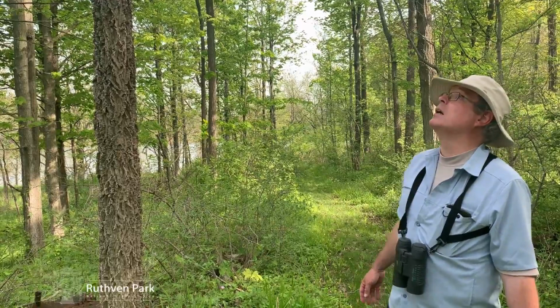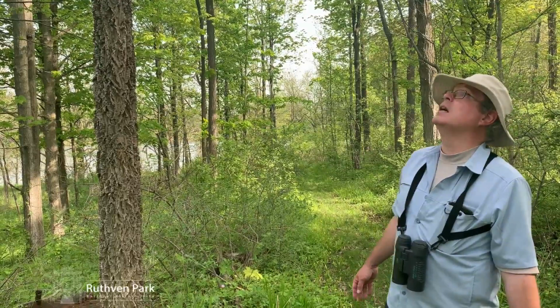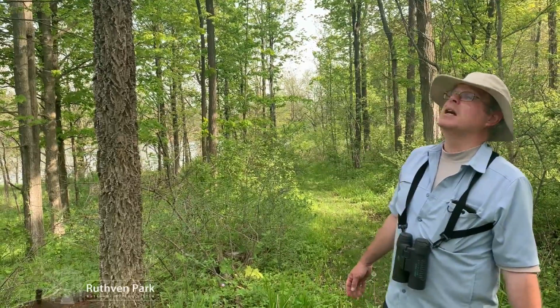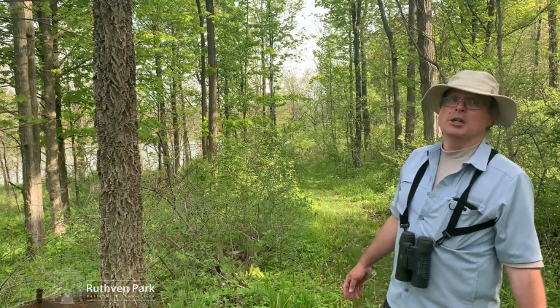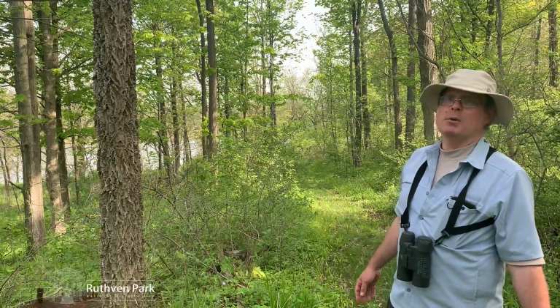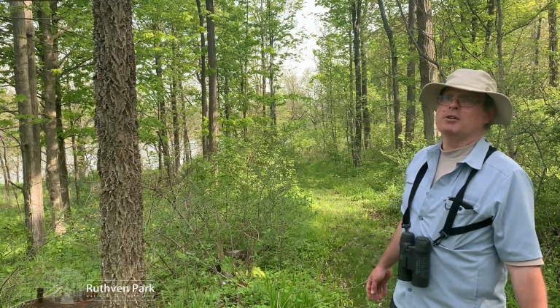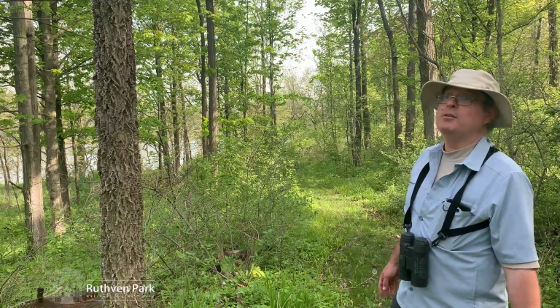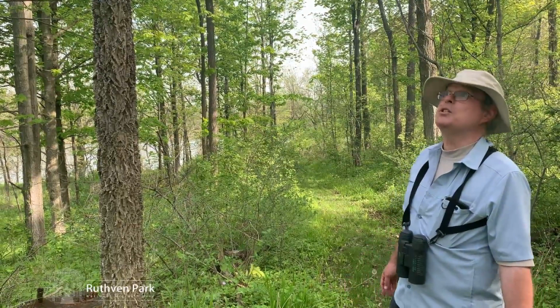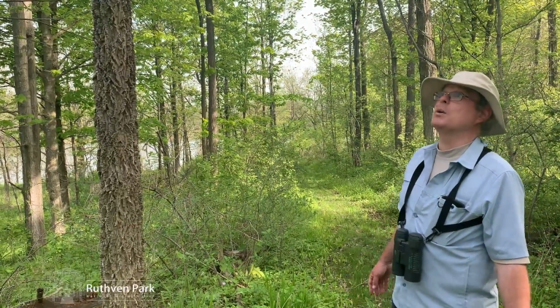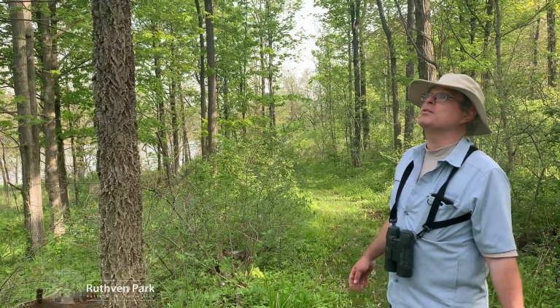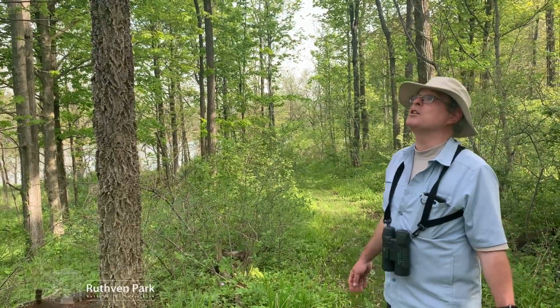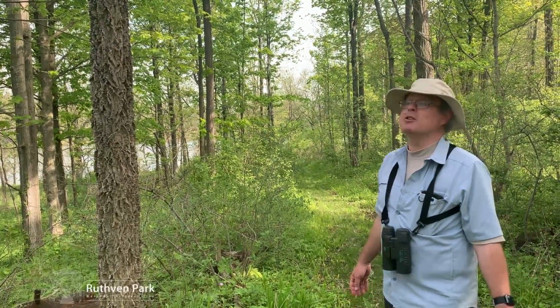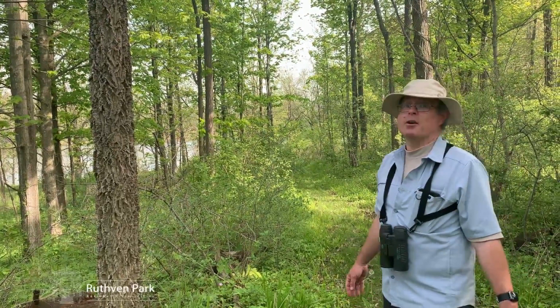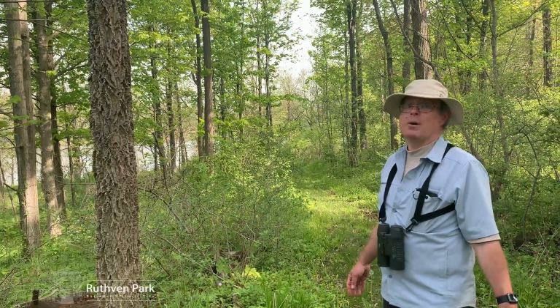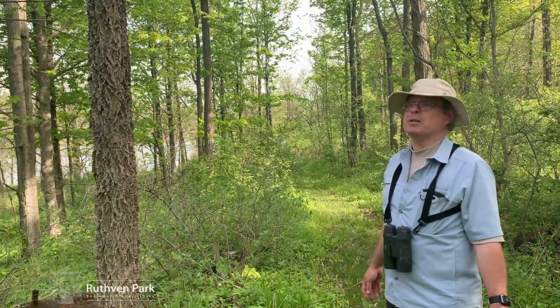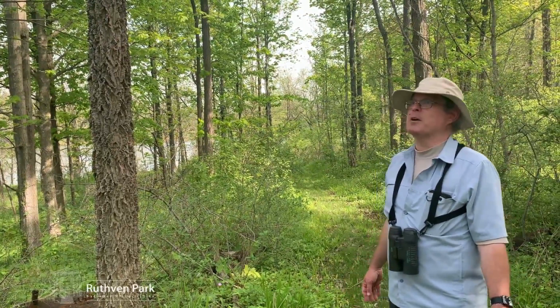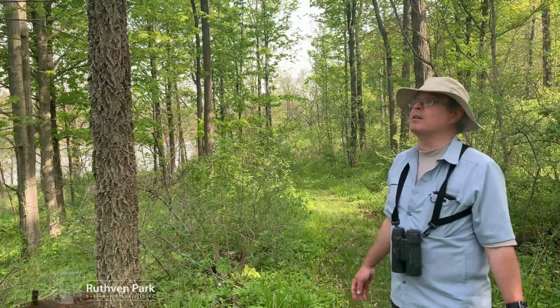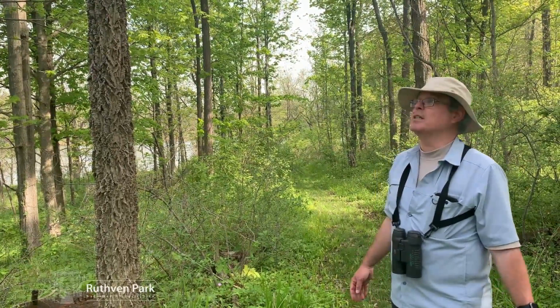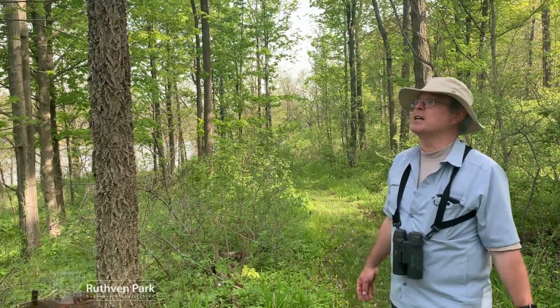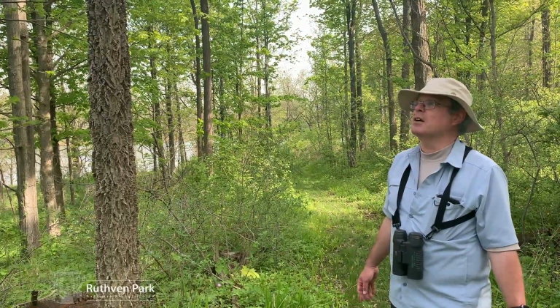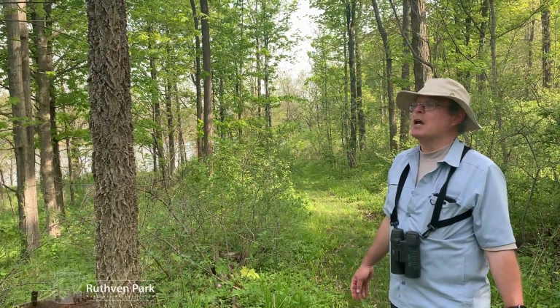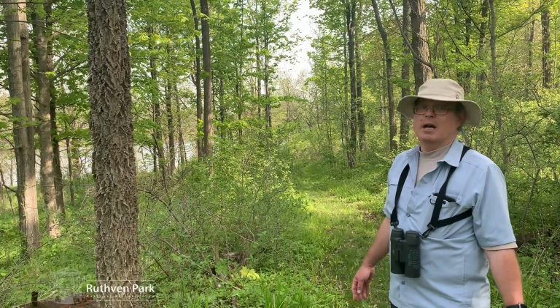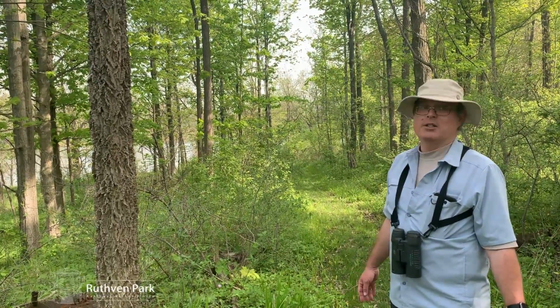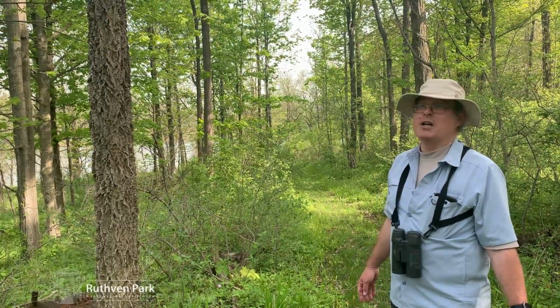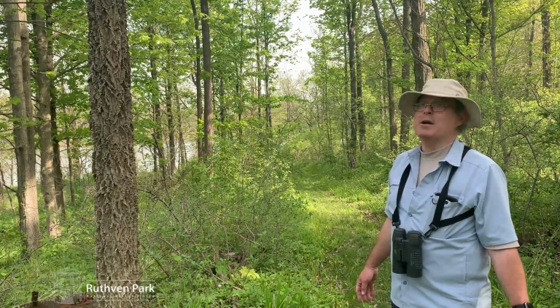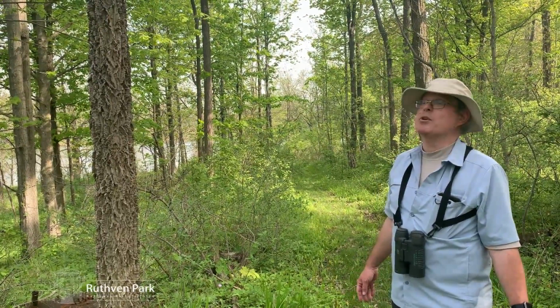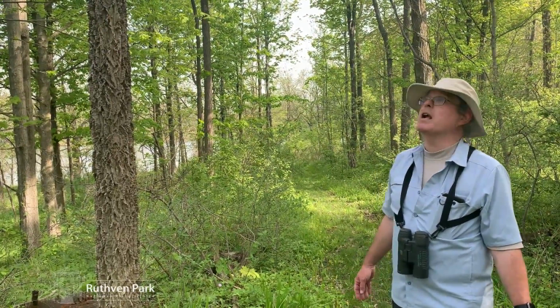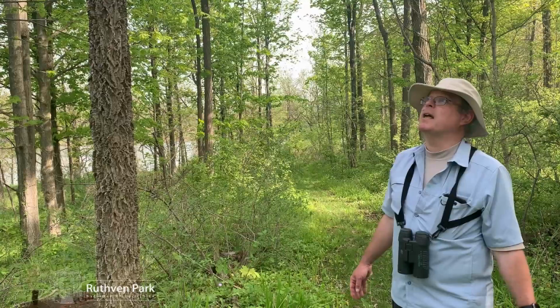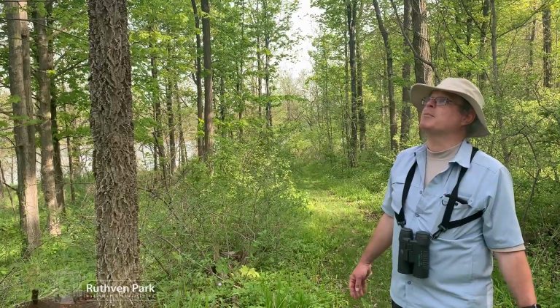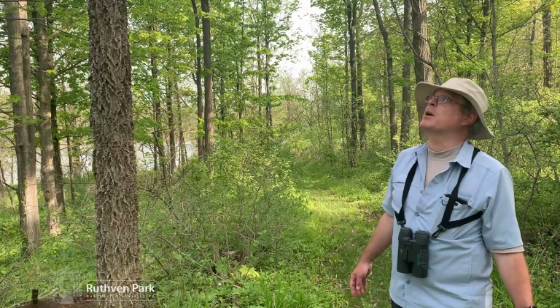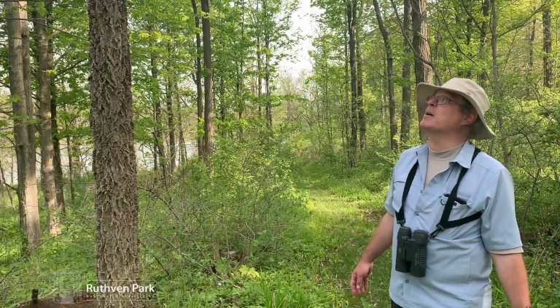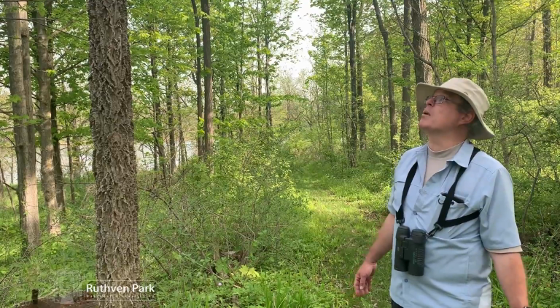It's an obligate food source for two of our rarest butterflies here: the tawny emperor and the hackberry emperor.